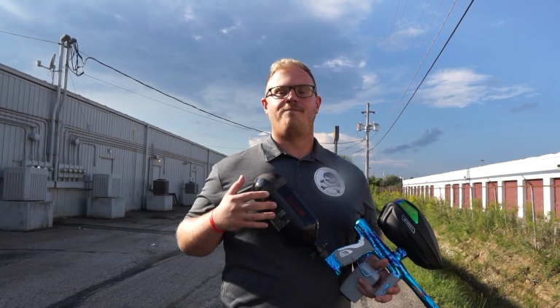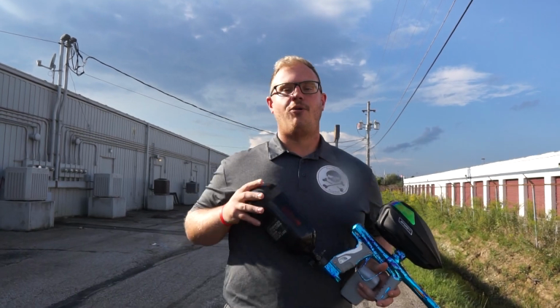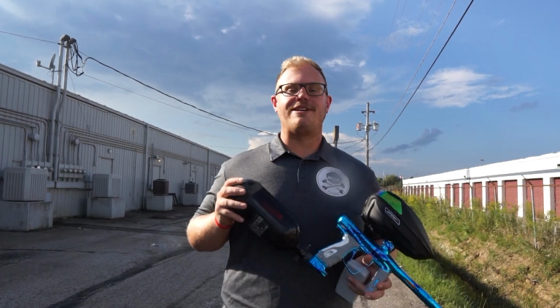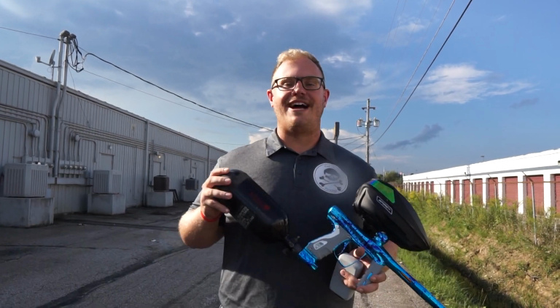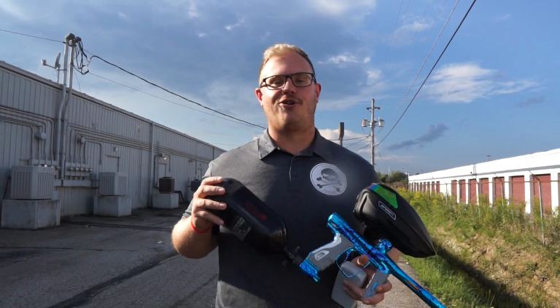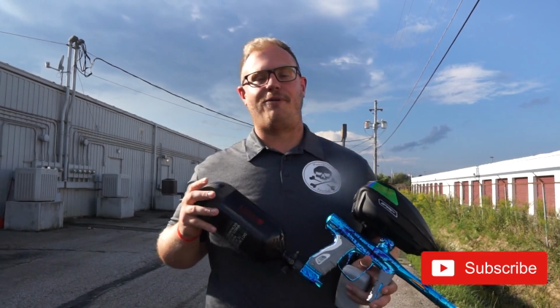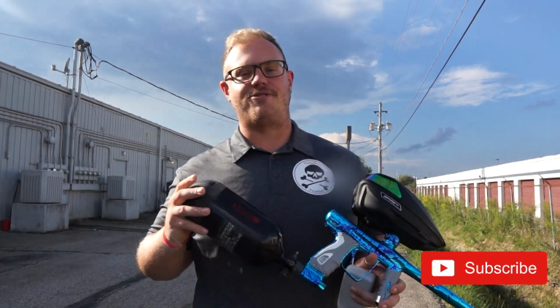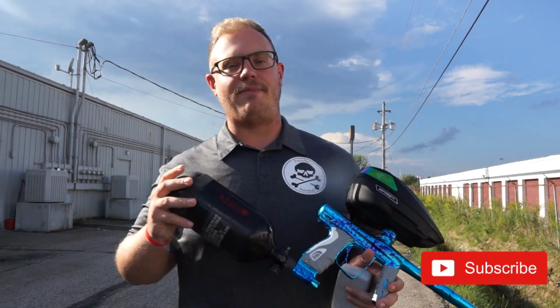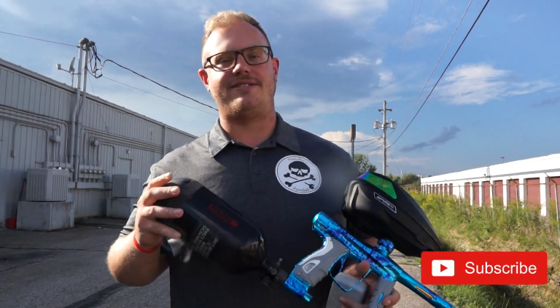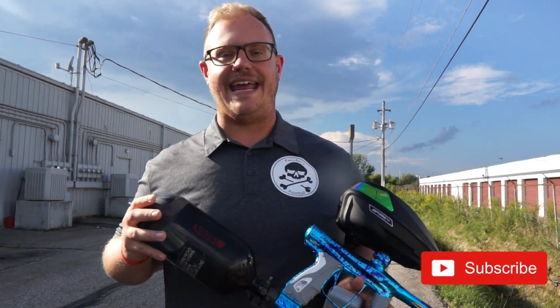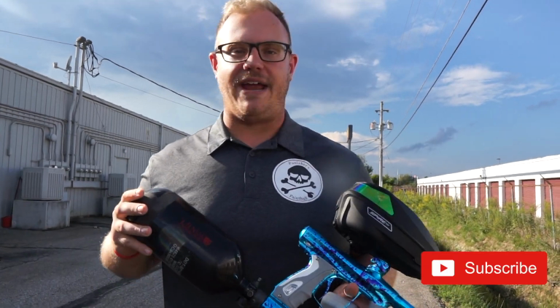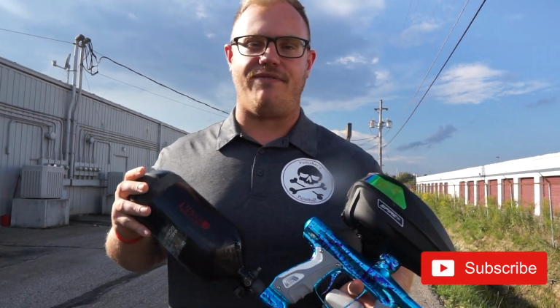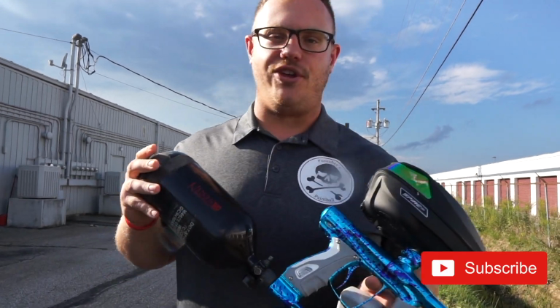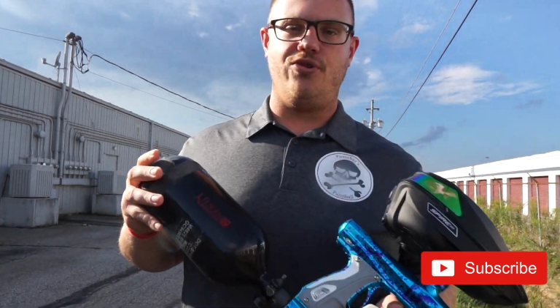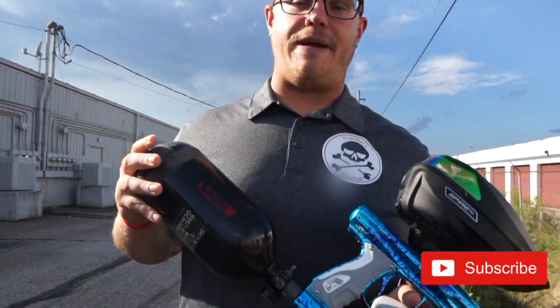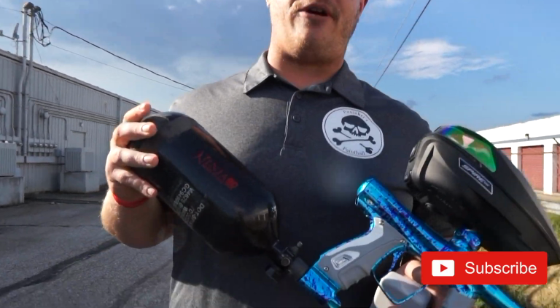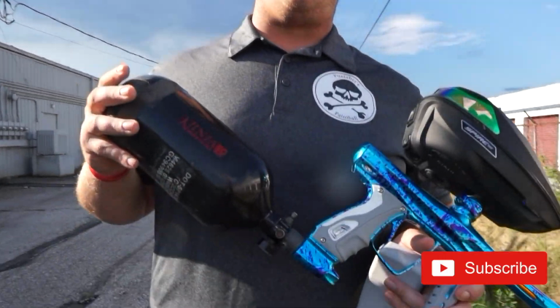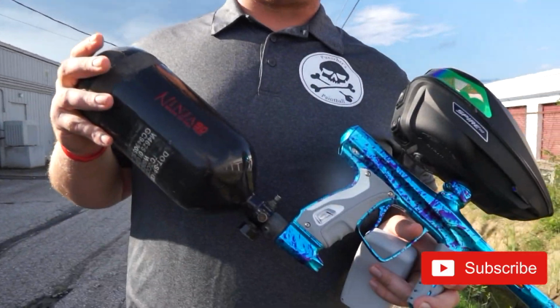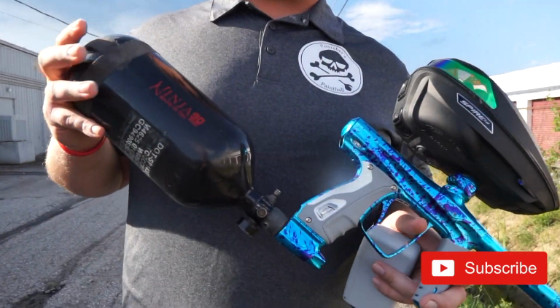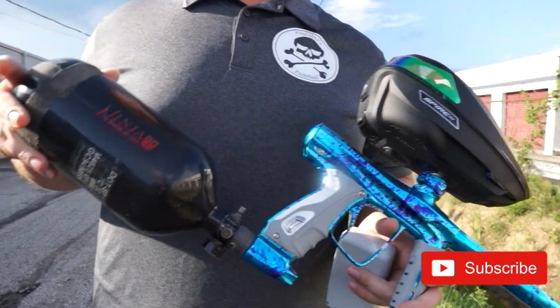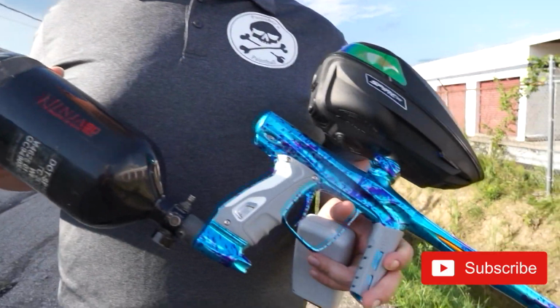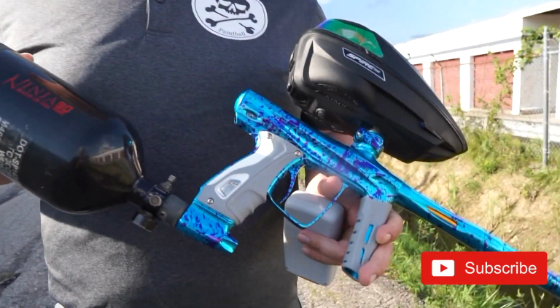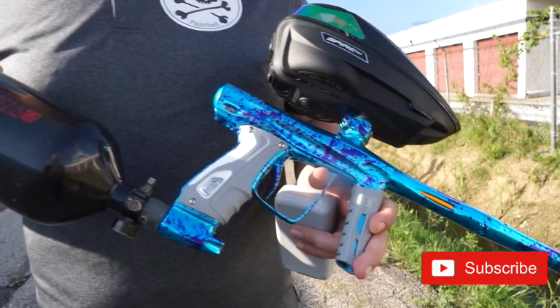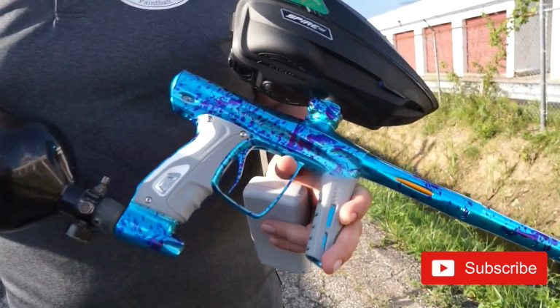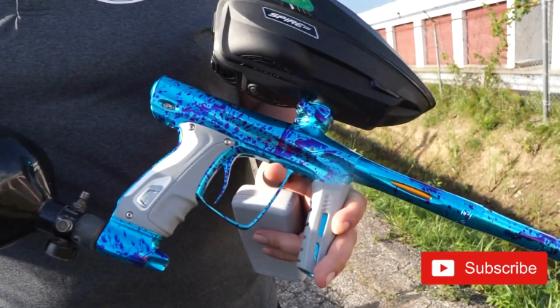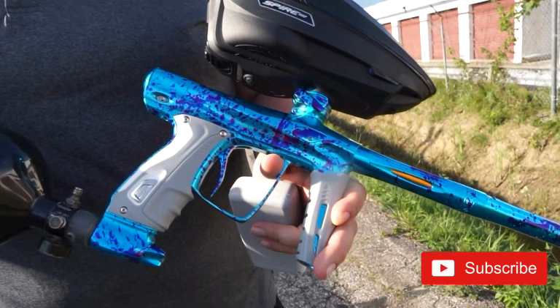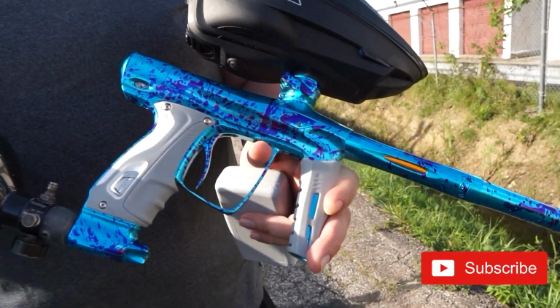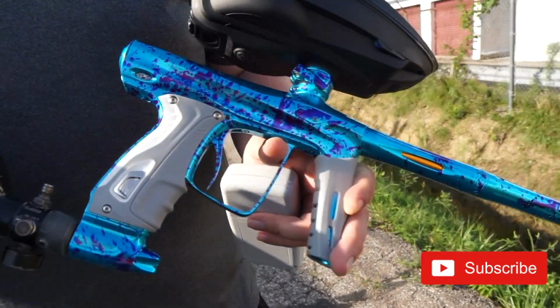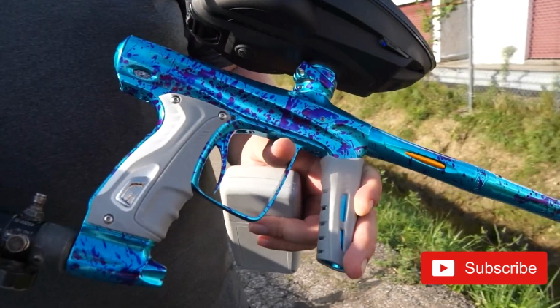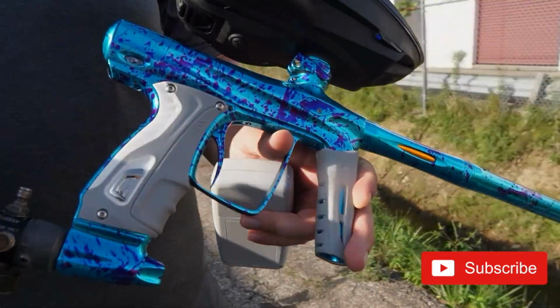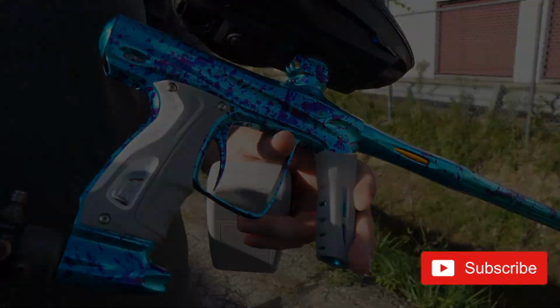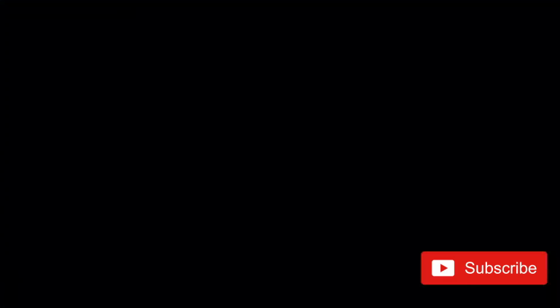What's up guys, Joel of Punisher's Paintball. Today we have the used paintball gun of the week. This is a Splash Shocker RSX.